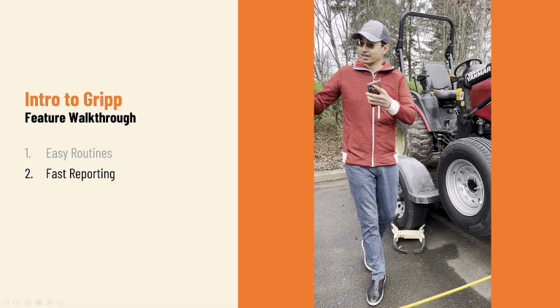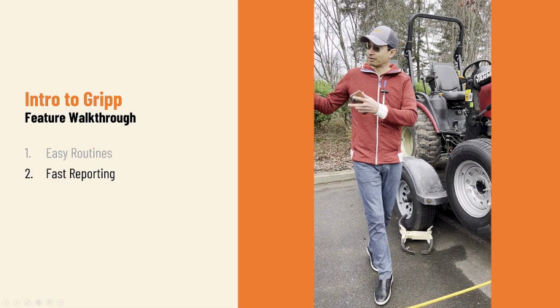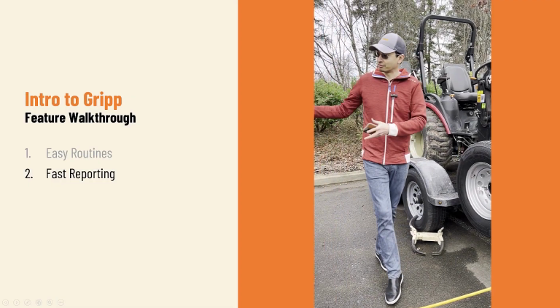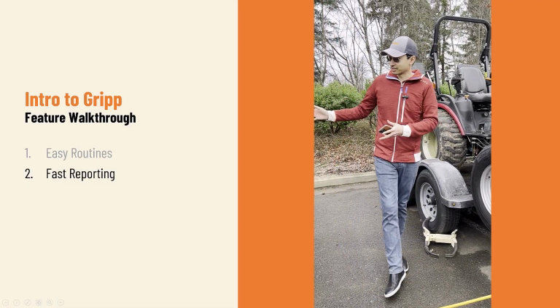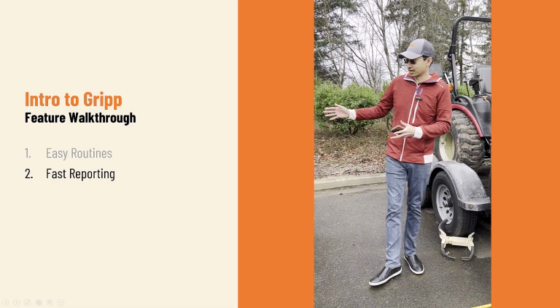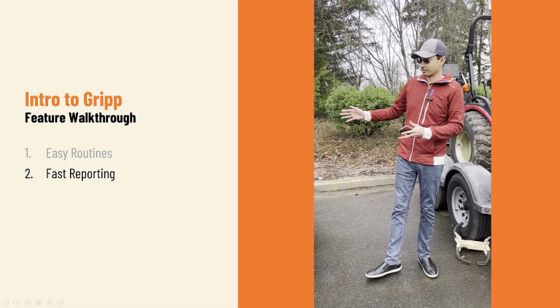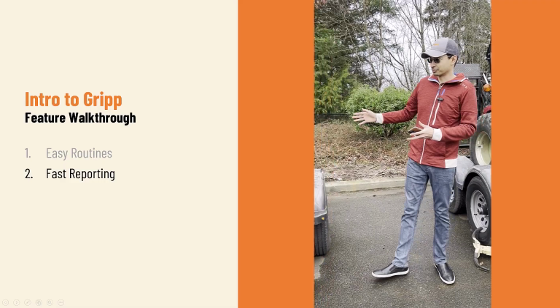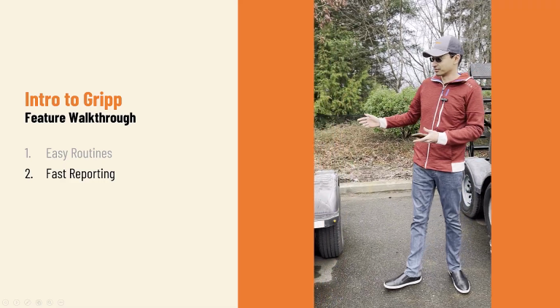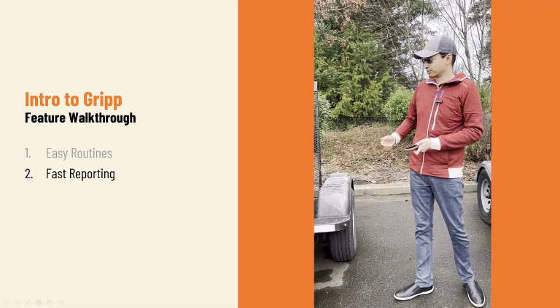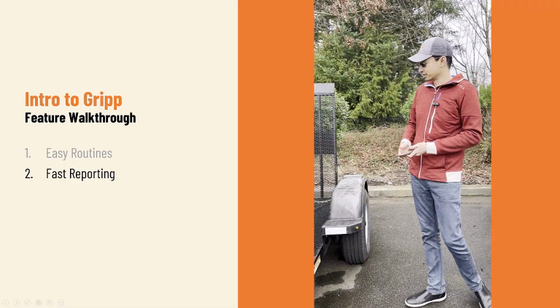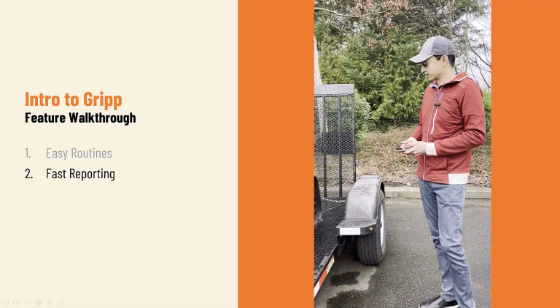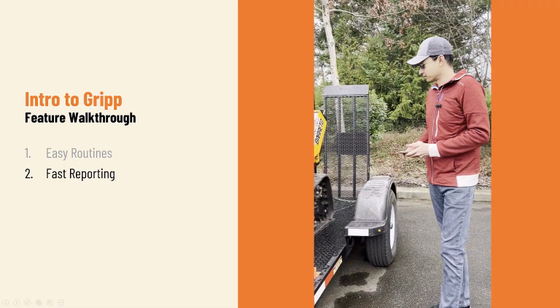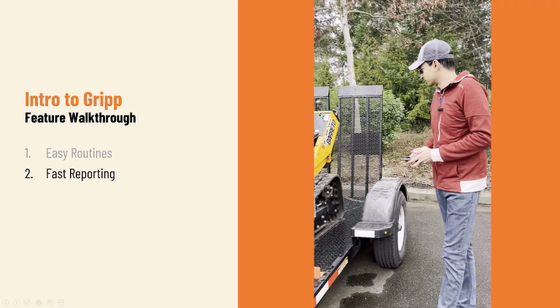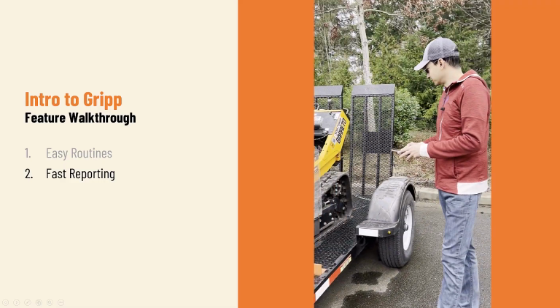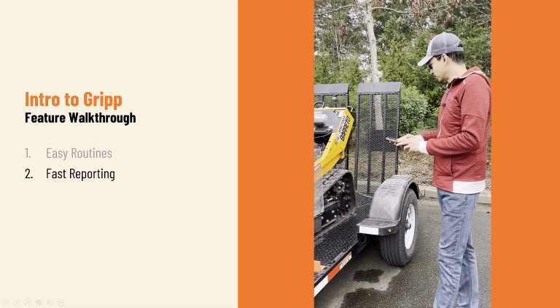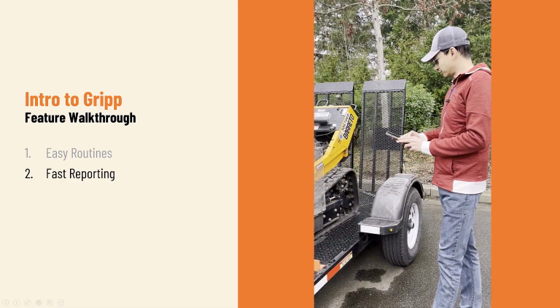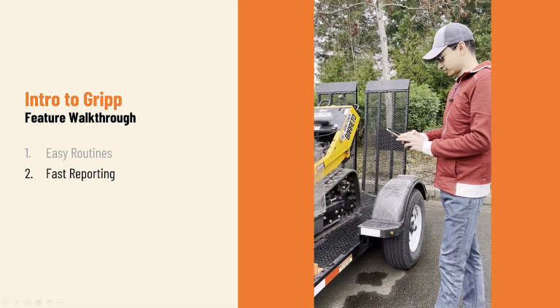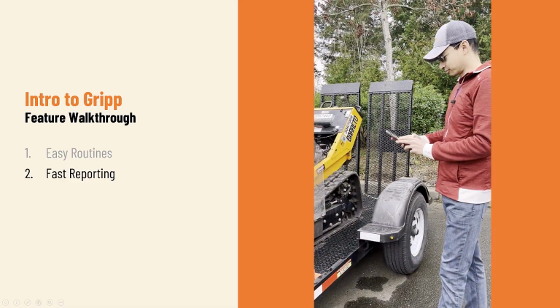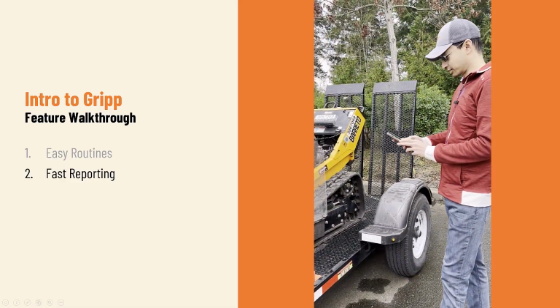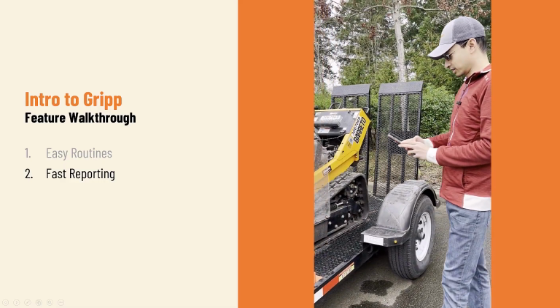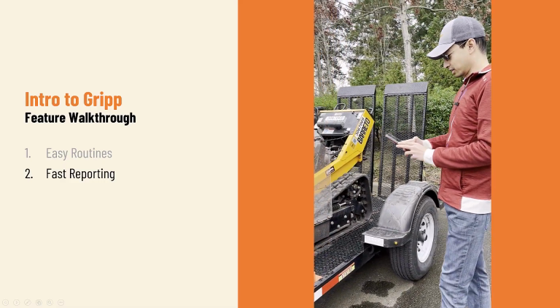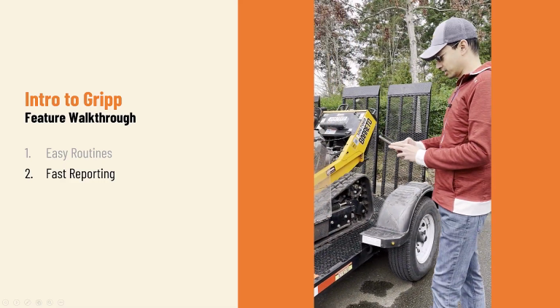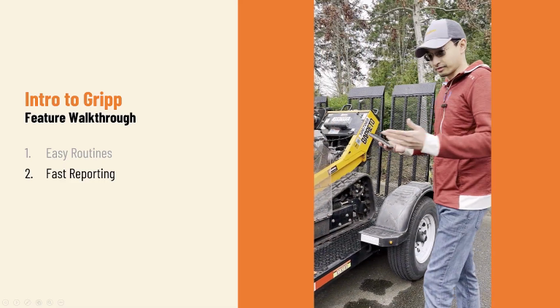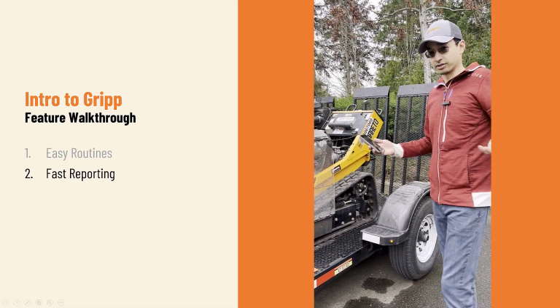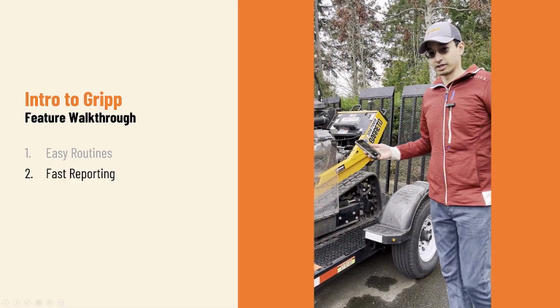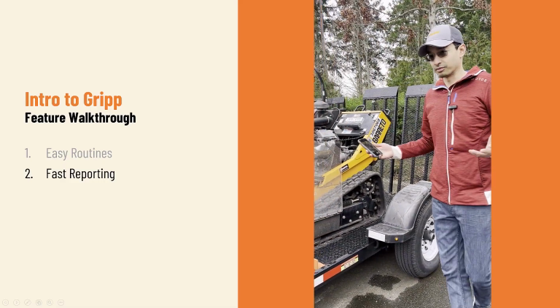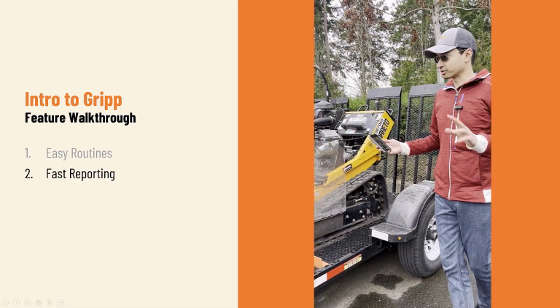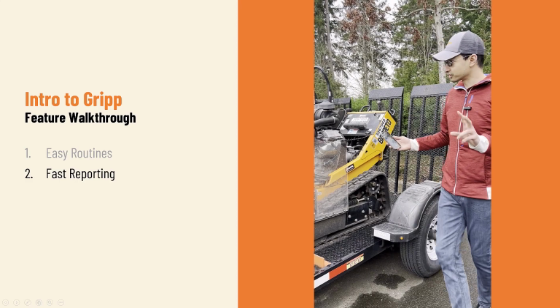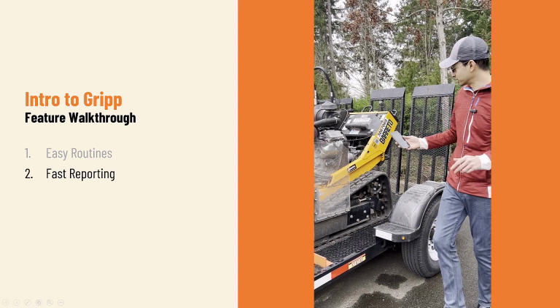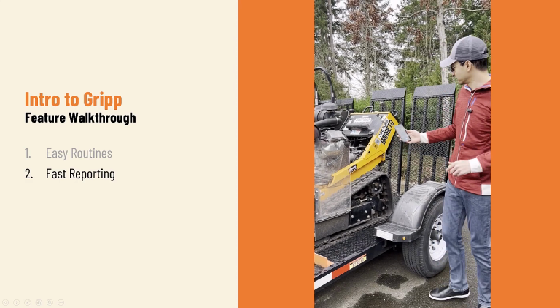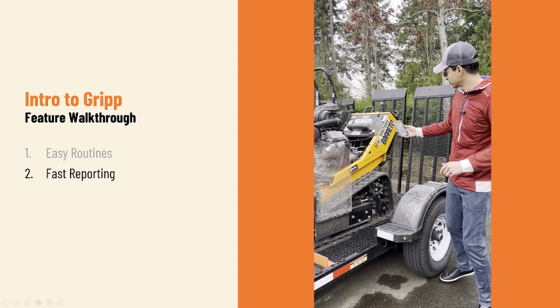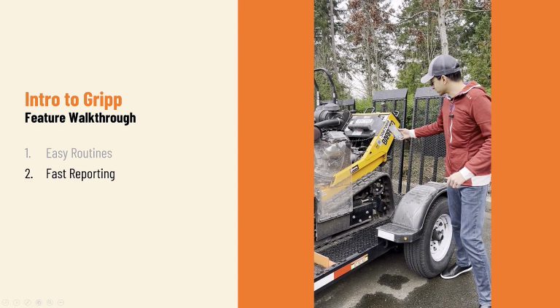Now on my right side, I have another piece of equipment. This is going to be our Barreto Stump Grinder. I'll show you how it works a little differently here.